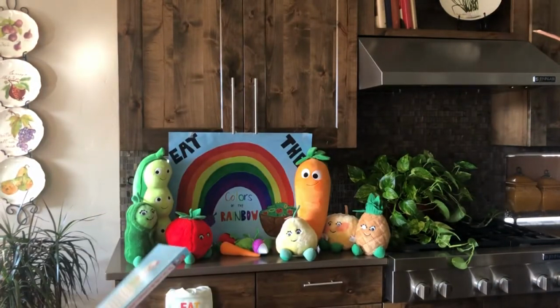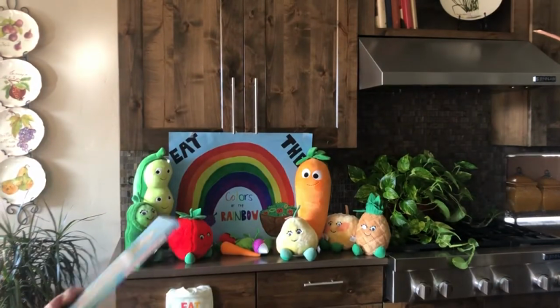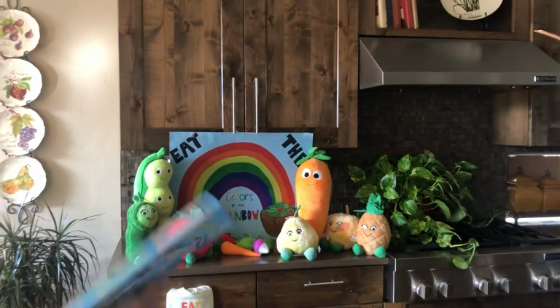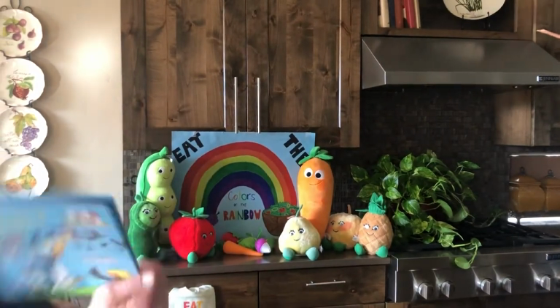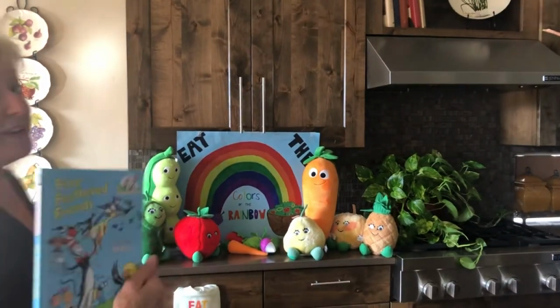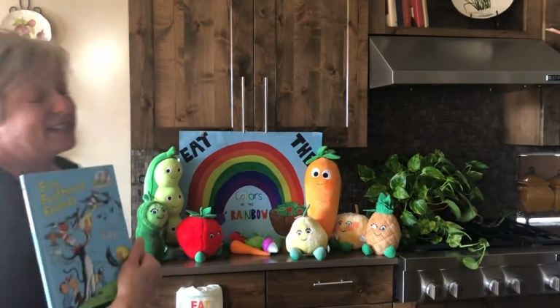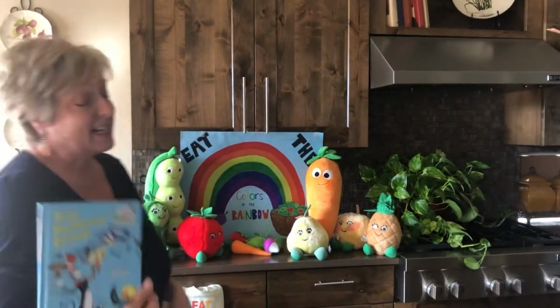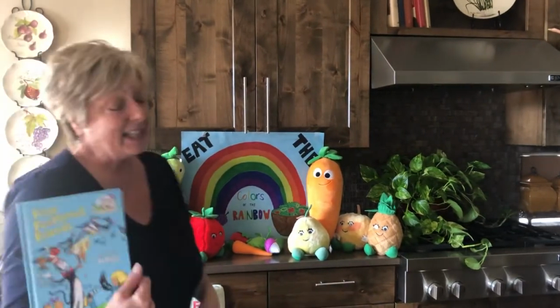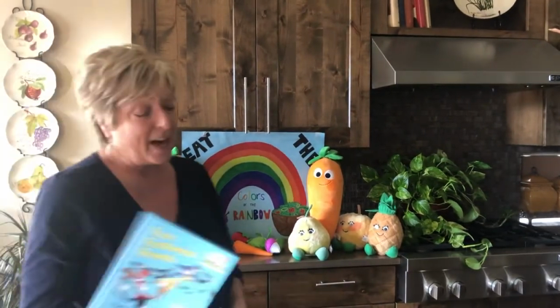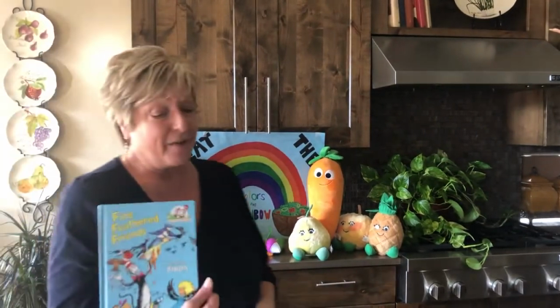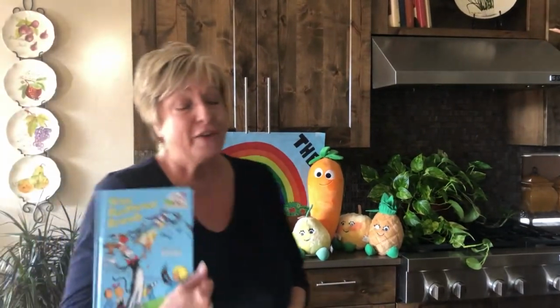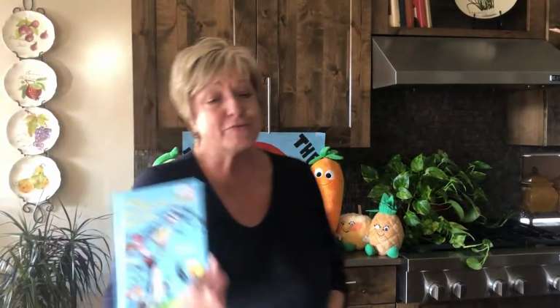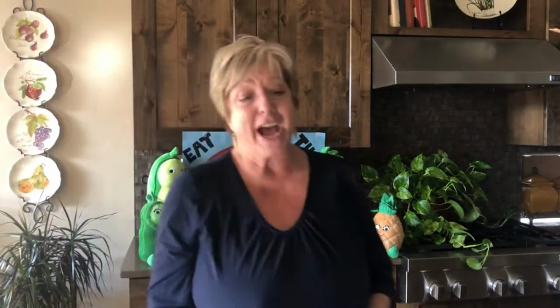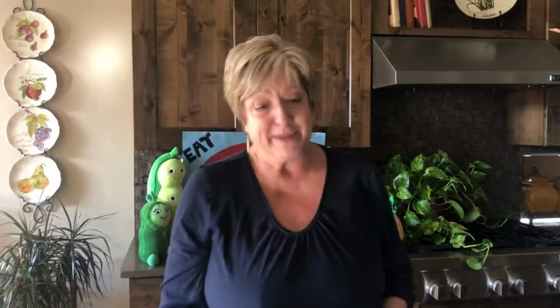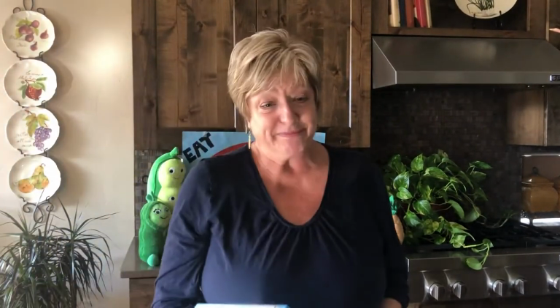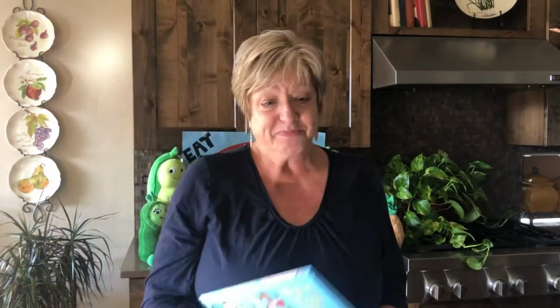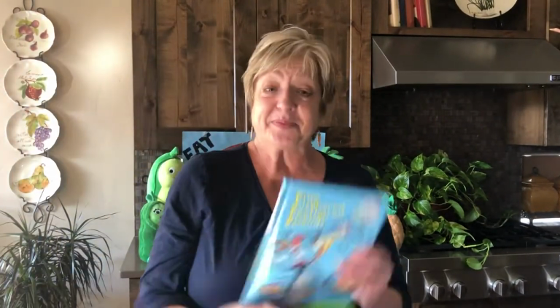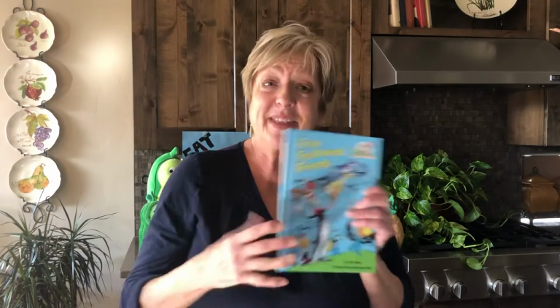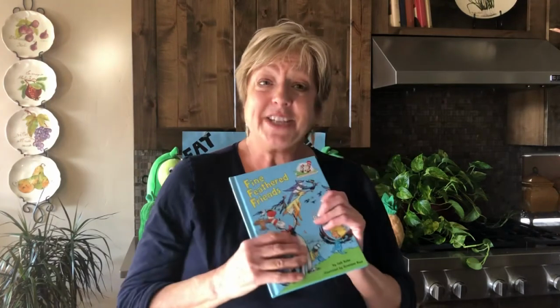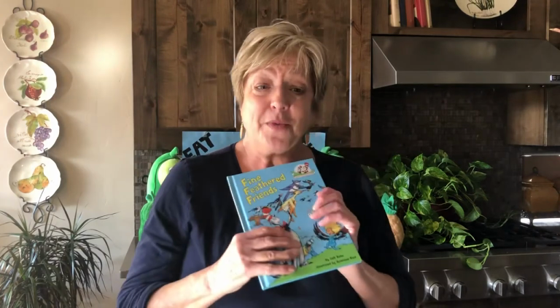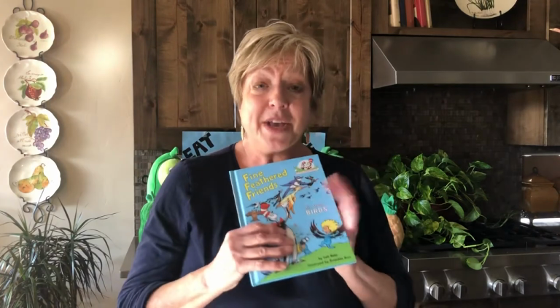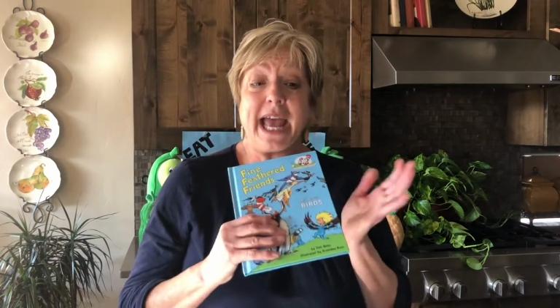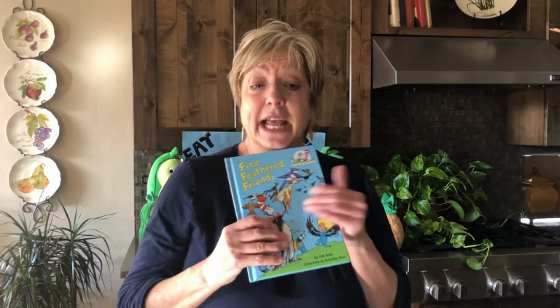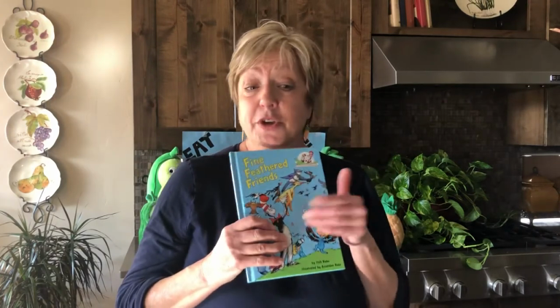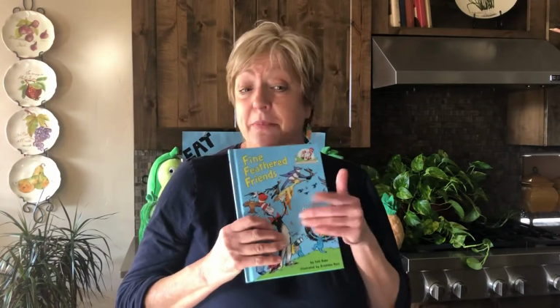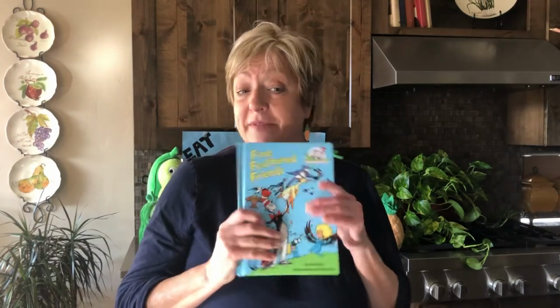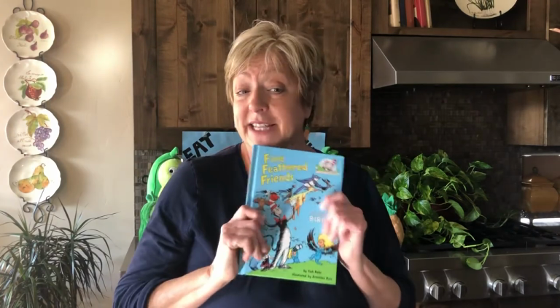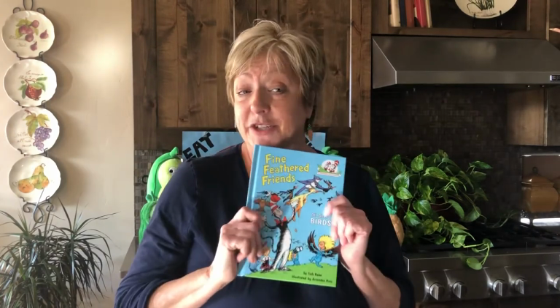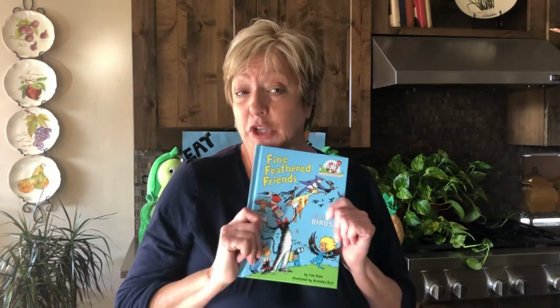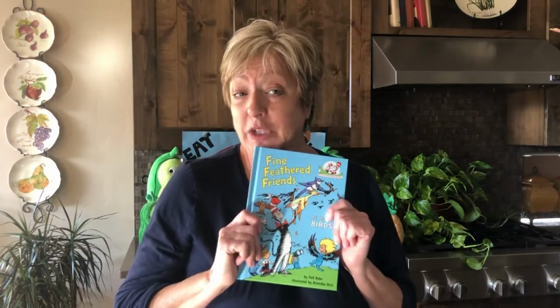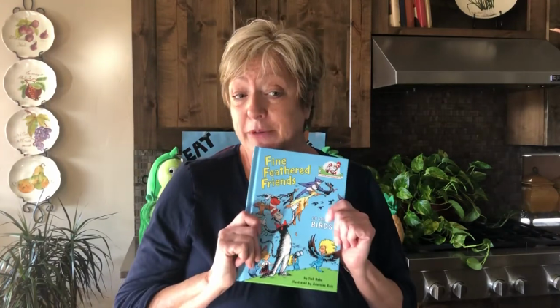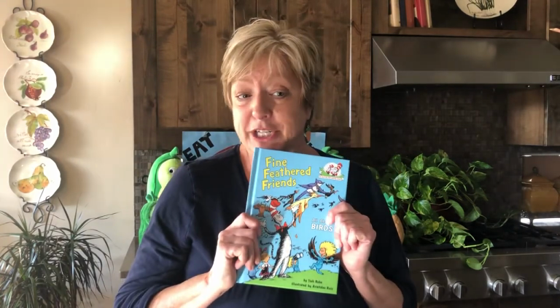One of my favorites, because I love the rhyming. You can probably find this at your local library, too.